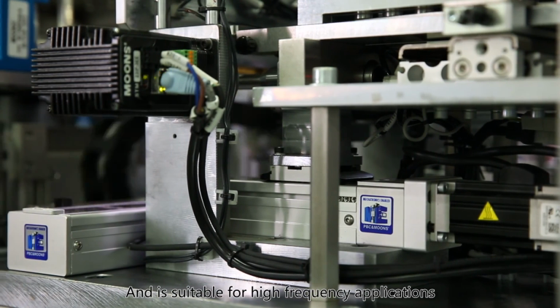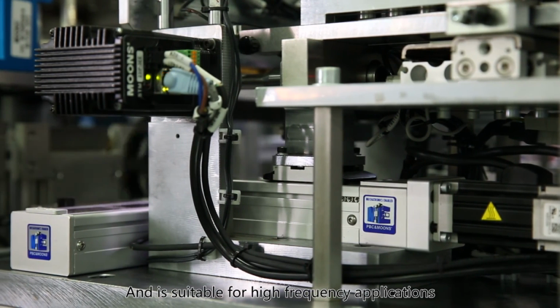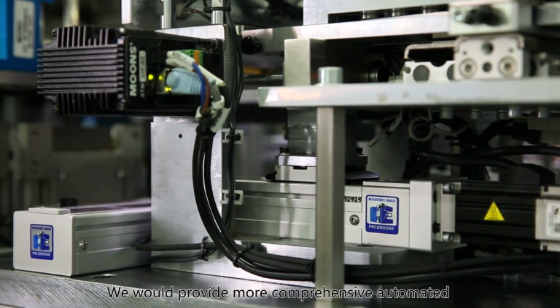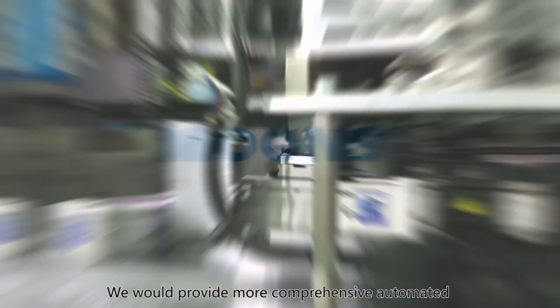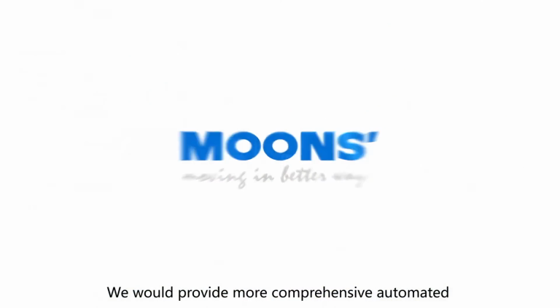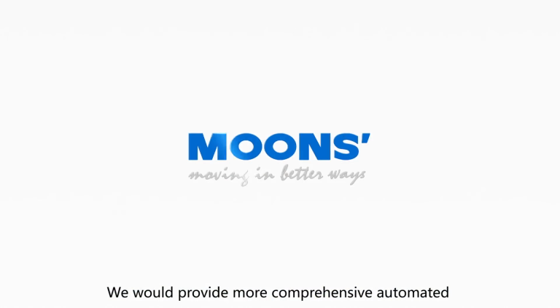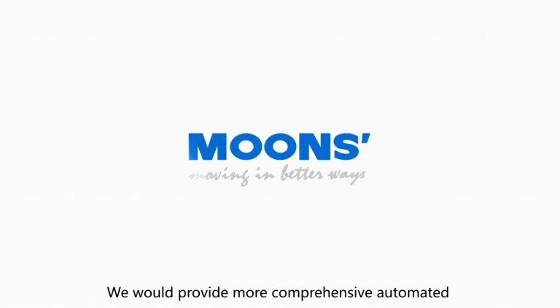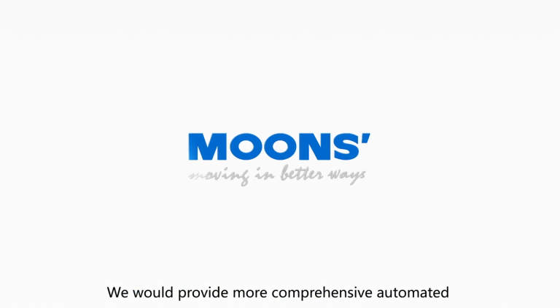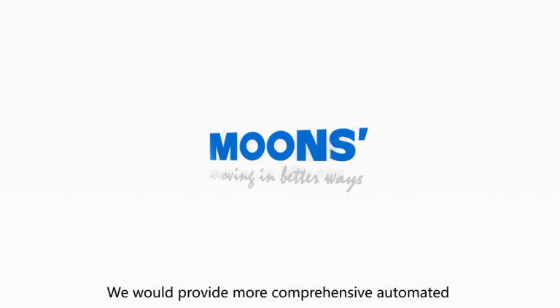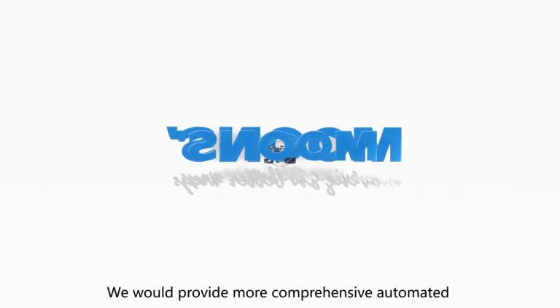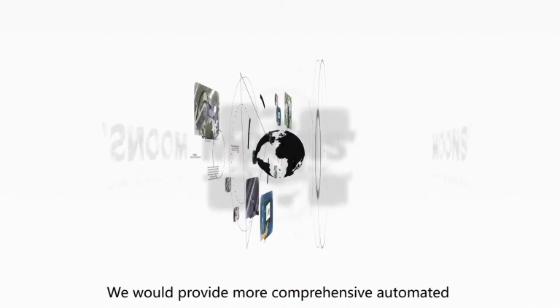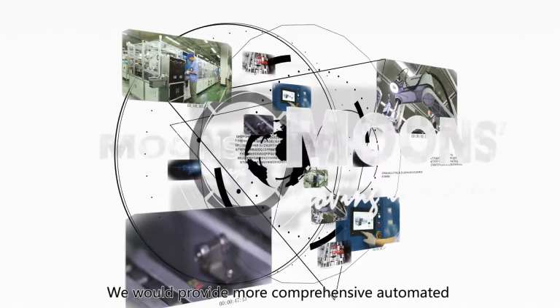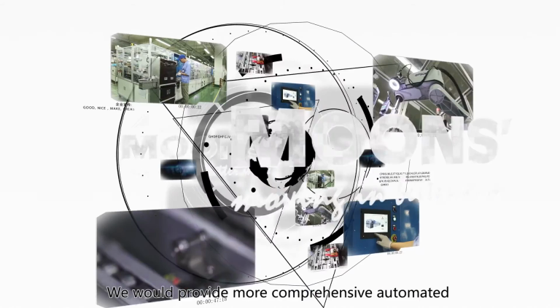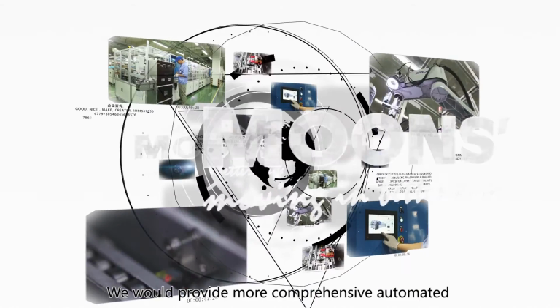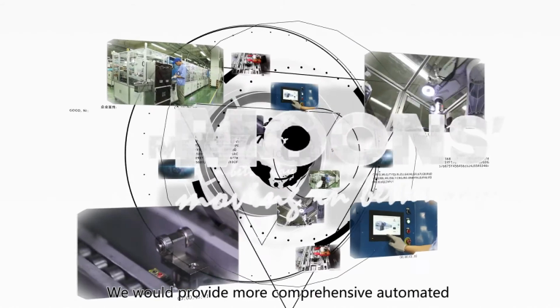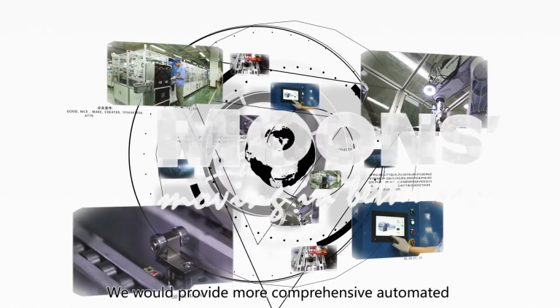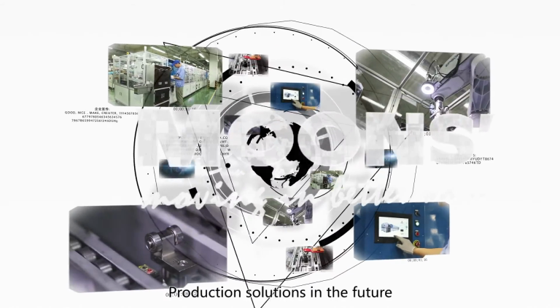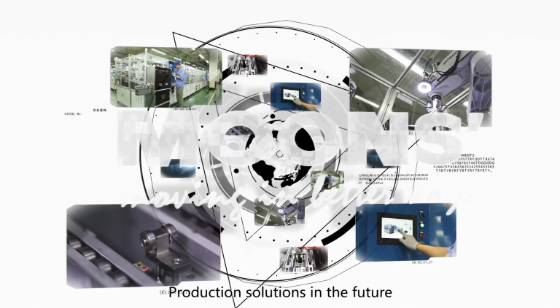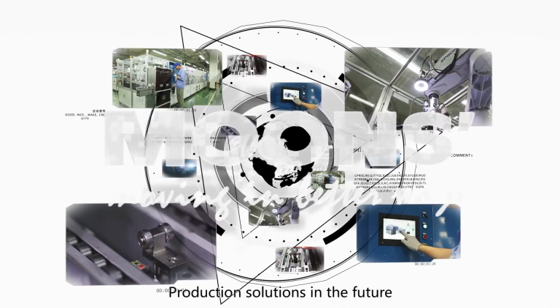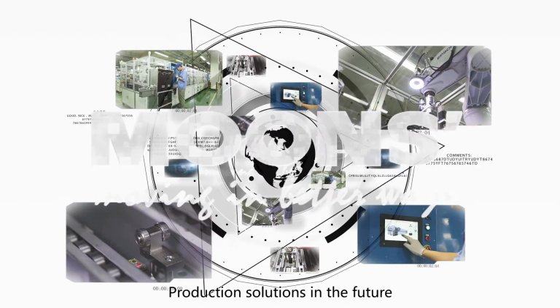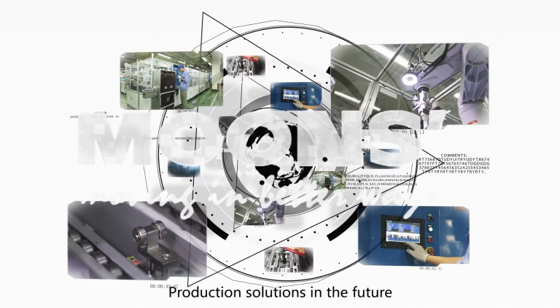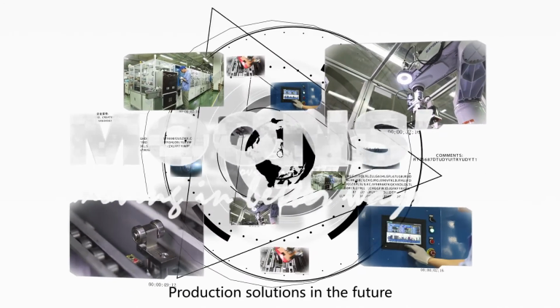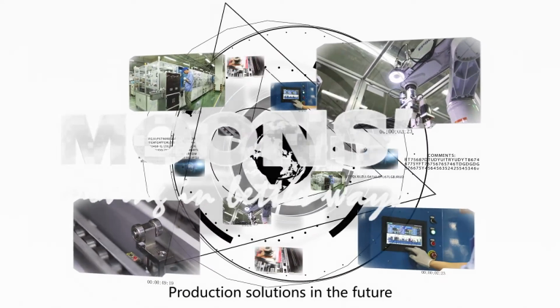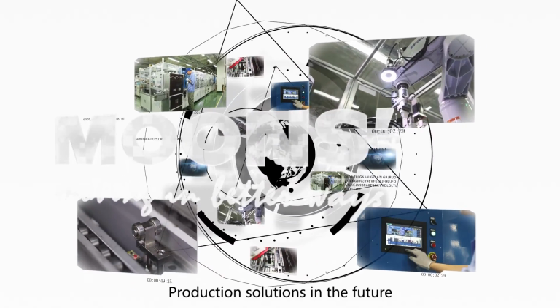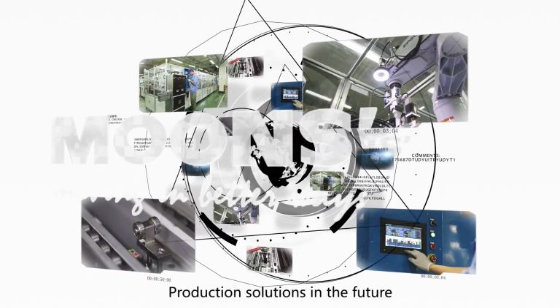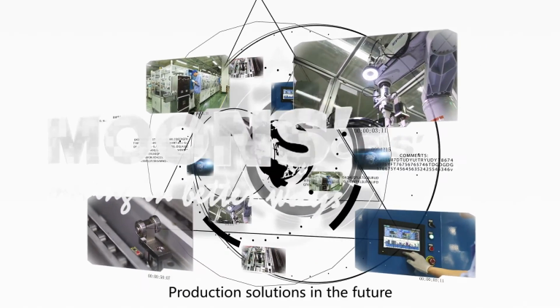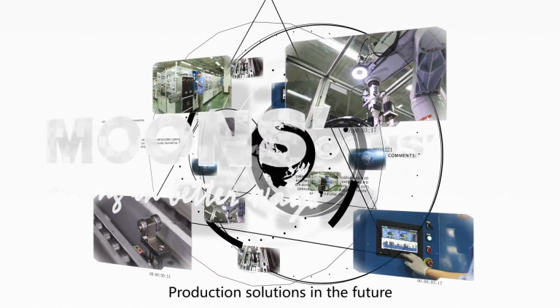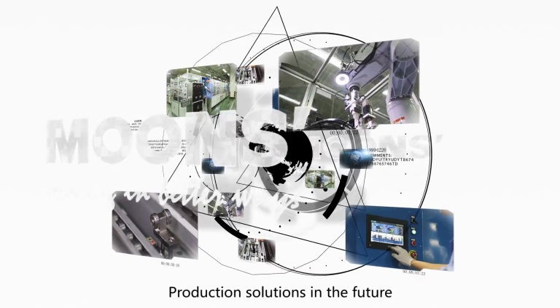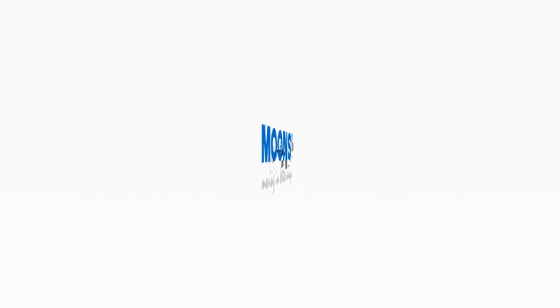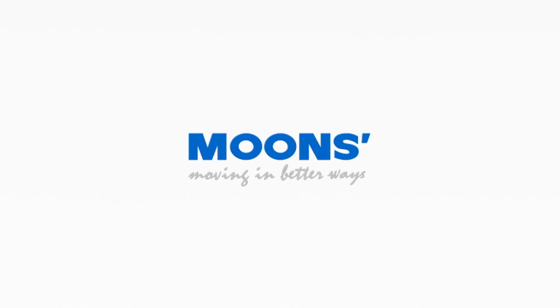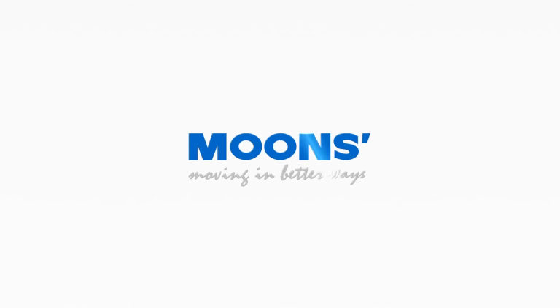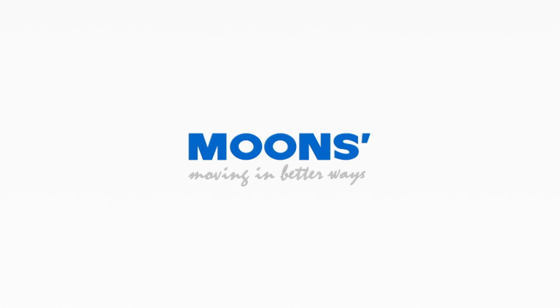We would provide more comprehensive automated production solutions in the future.